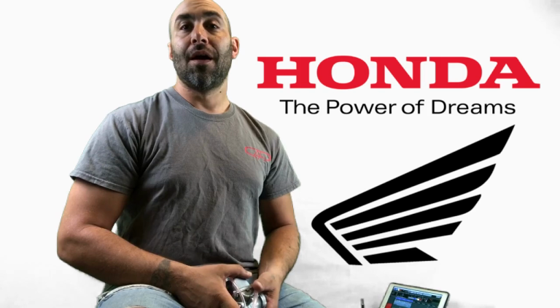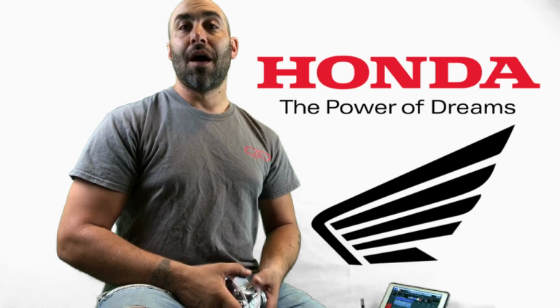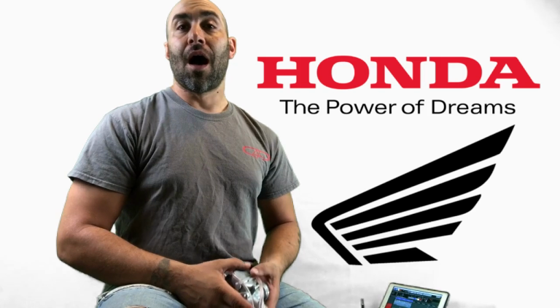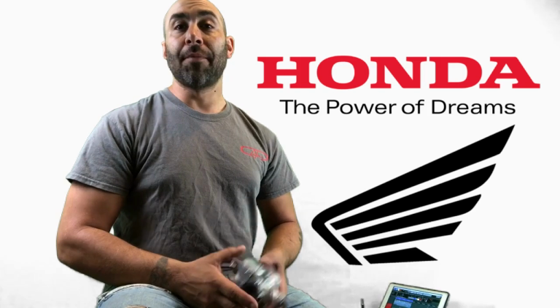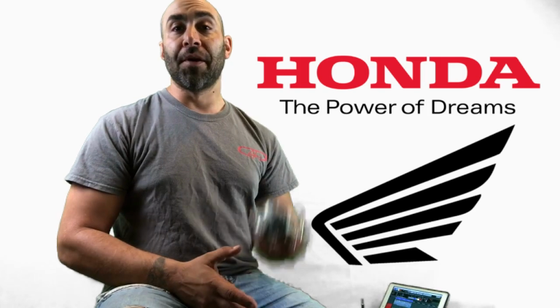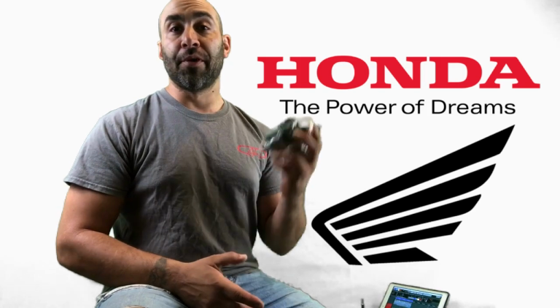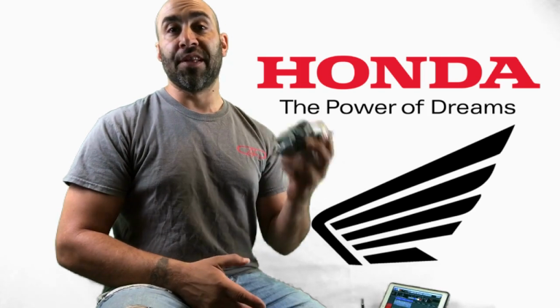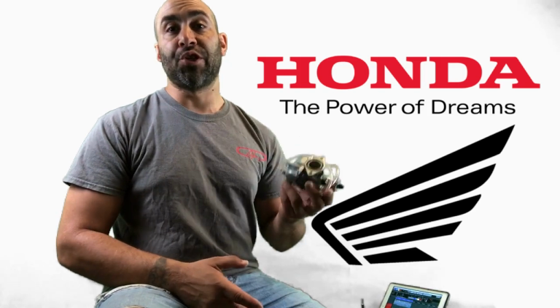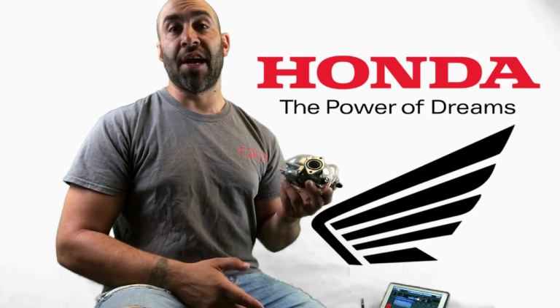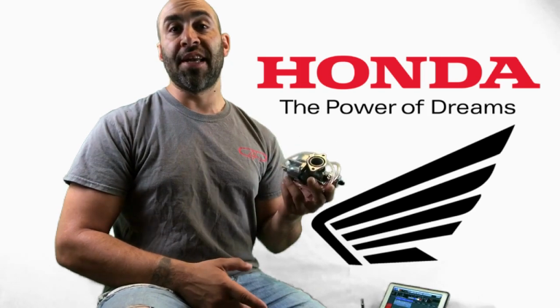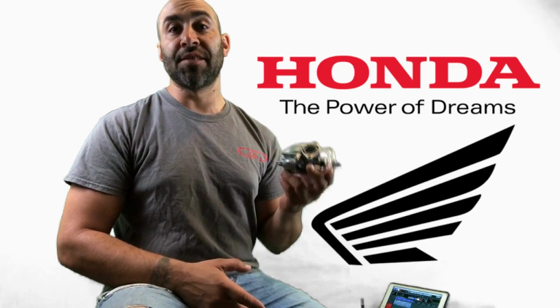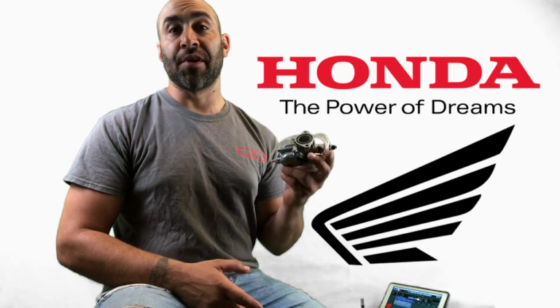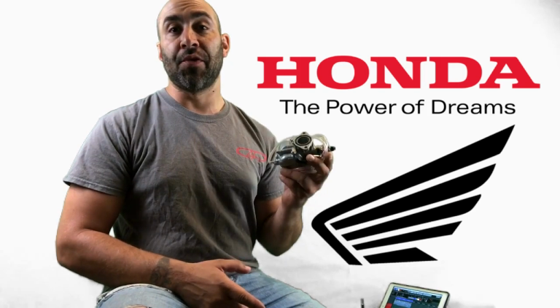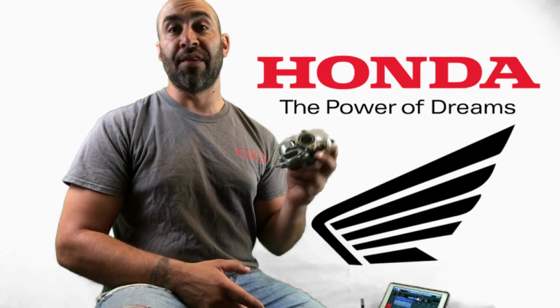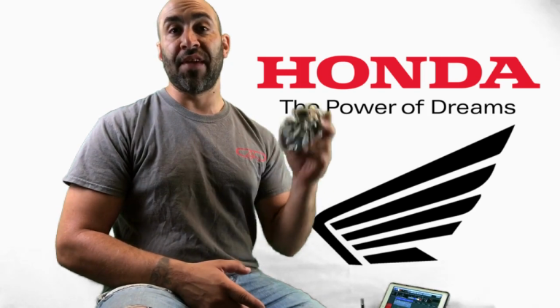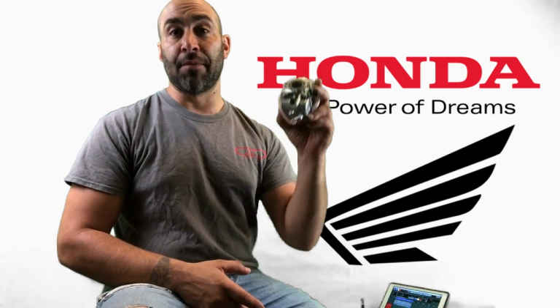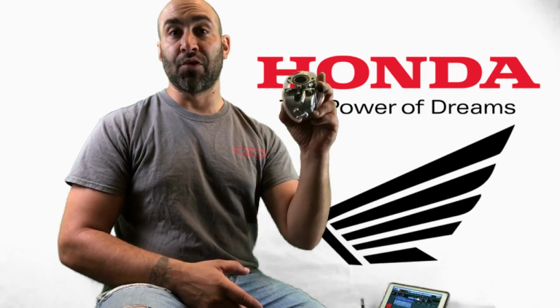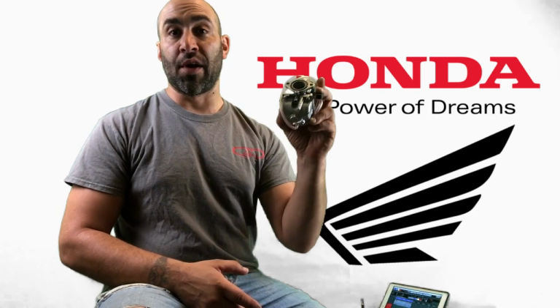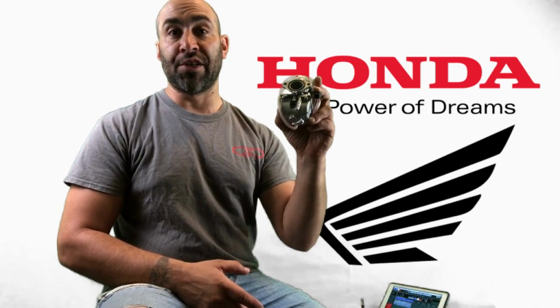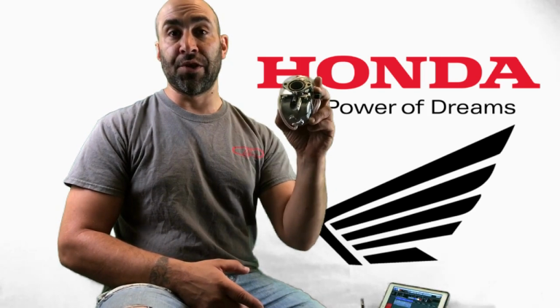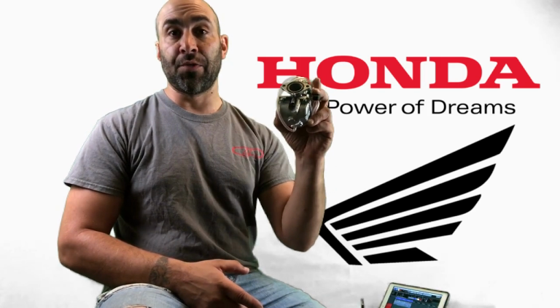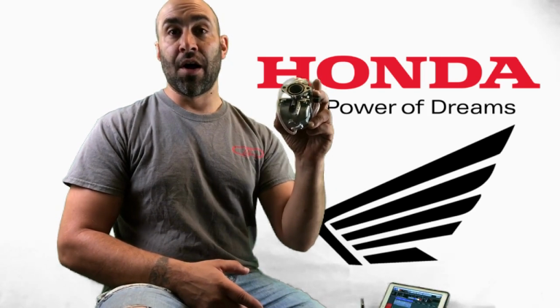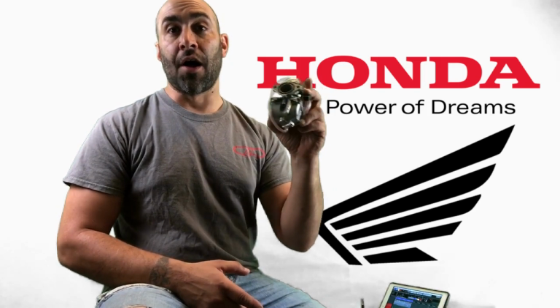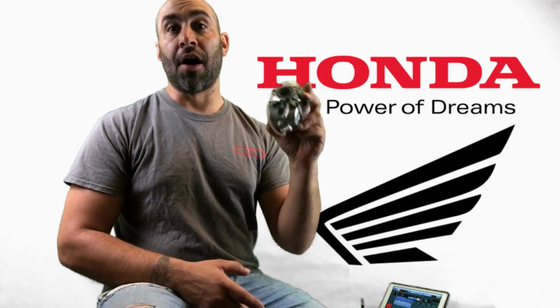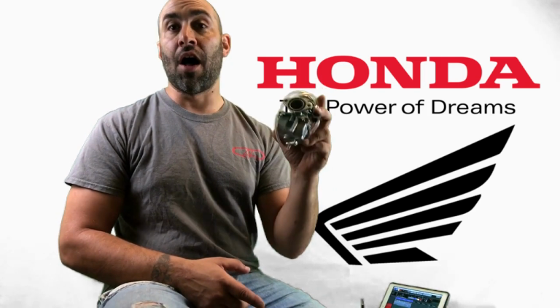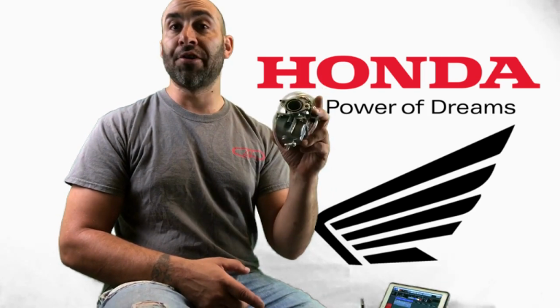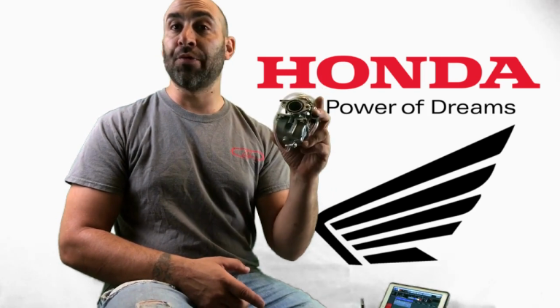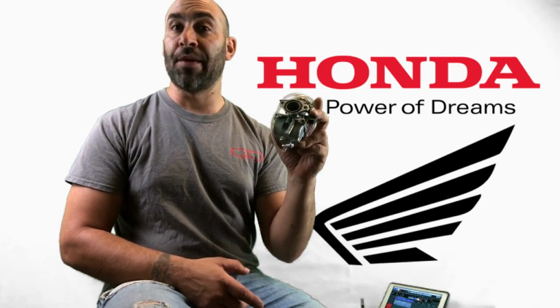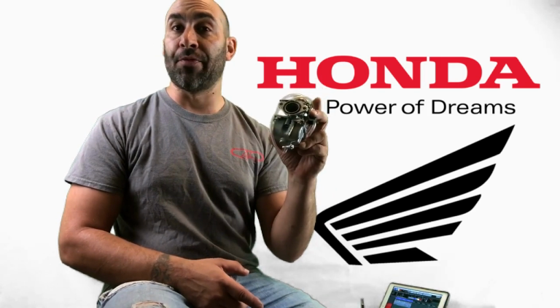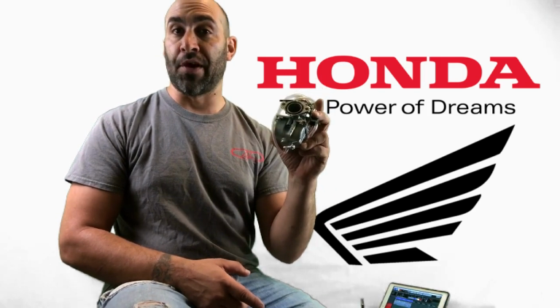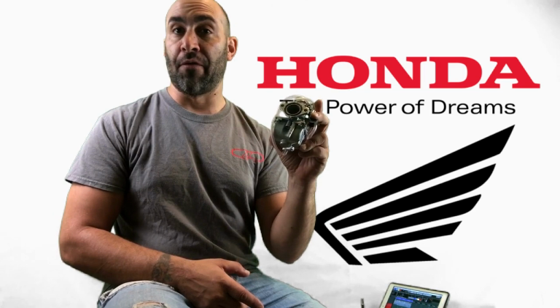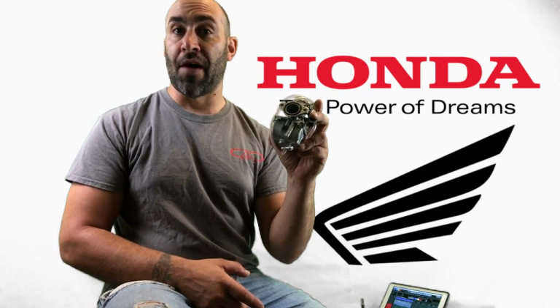I'm going to put this Chinese Mikuni VM22 on a Honda Dream 305, and it's going to work — real good too. Stick around, you'll see.